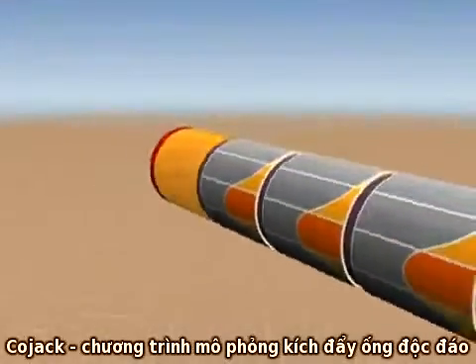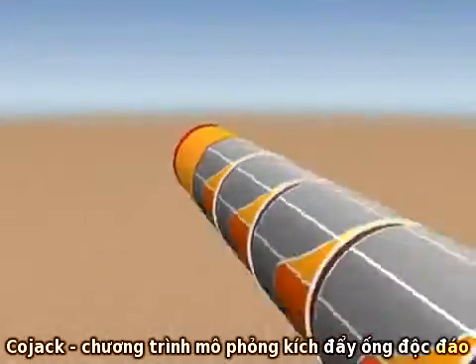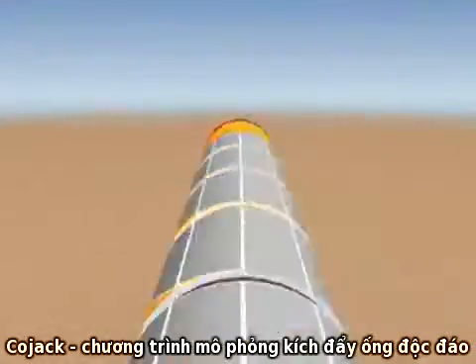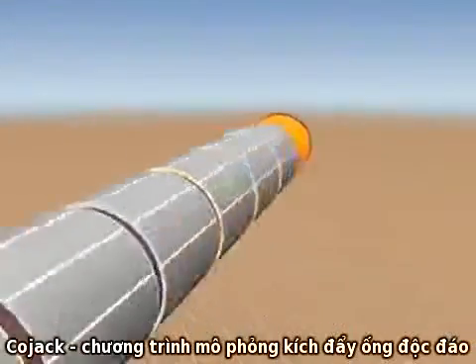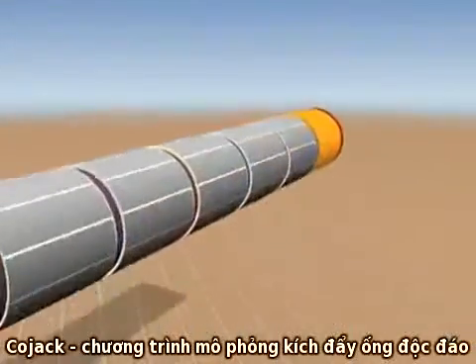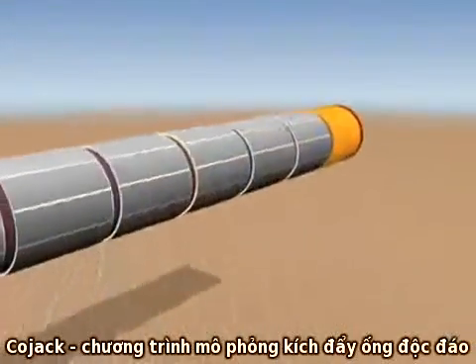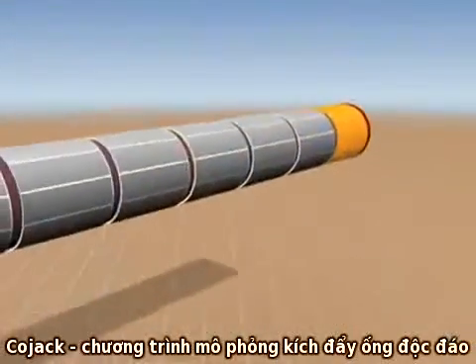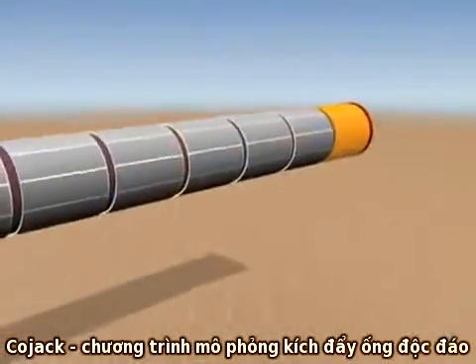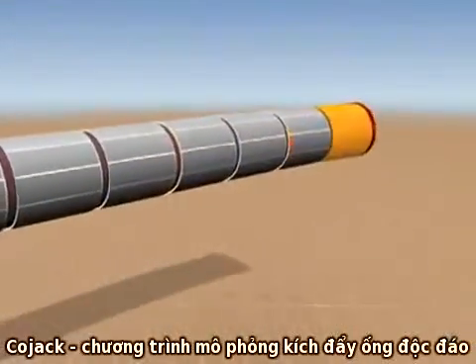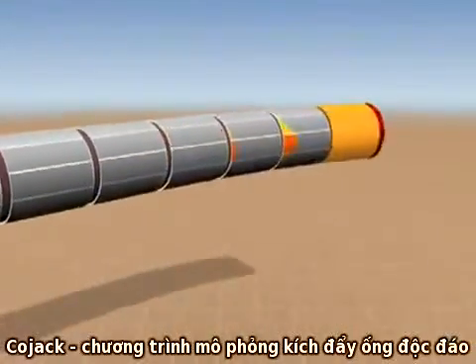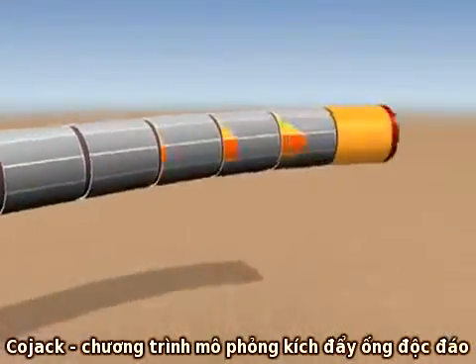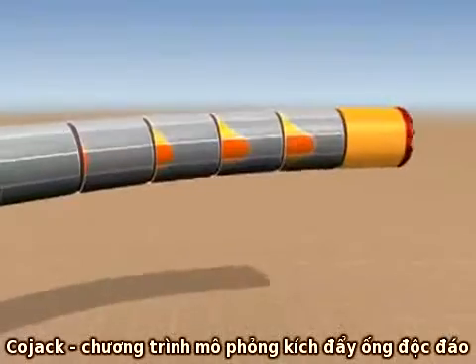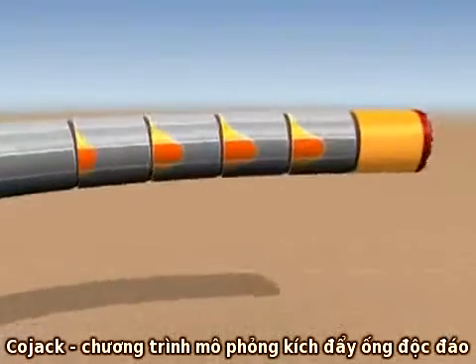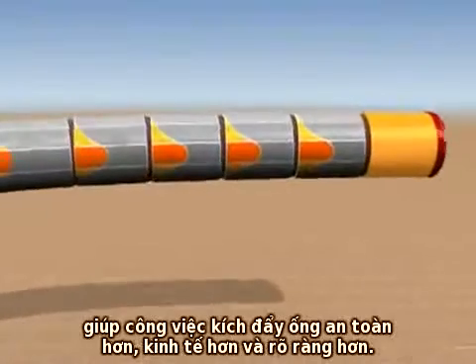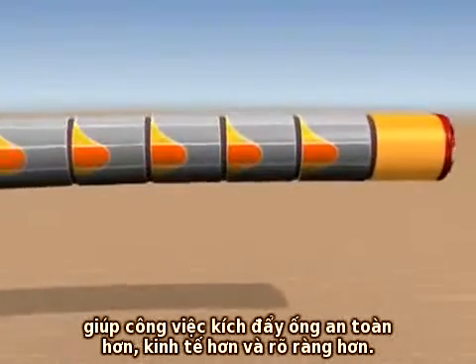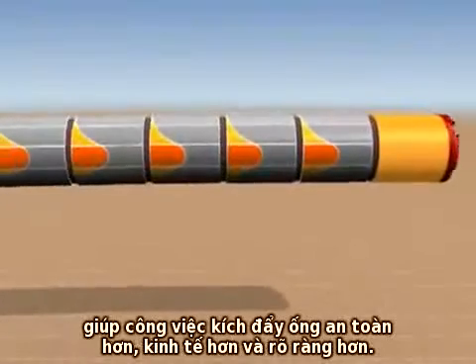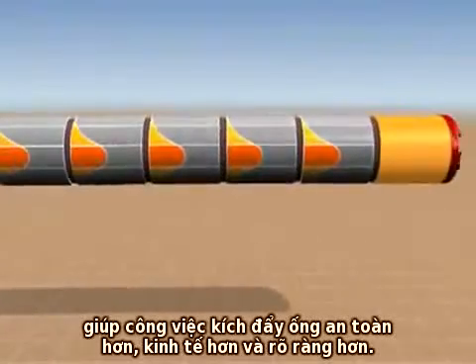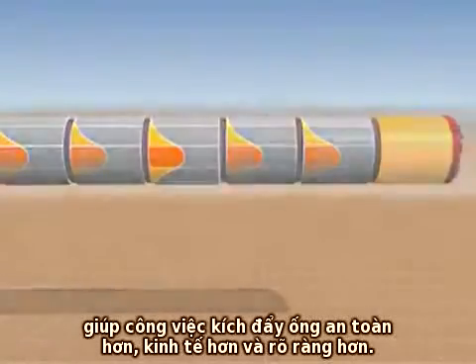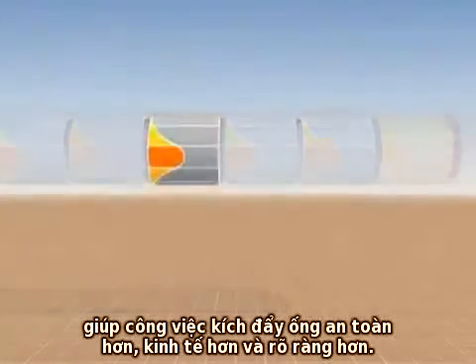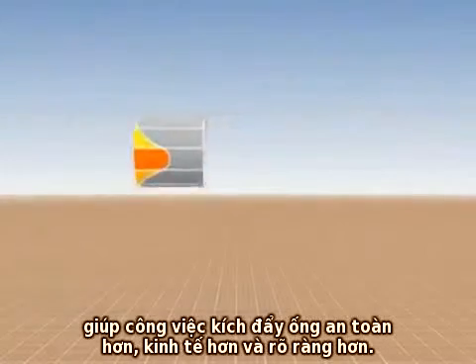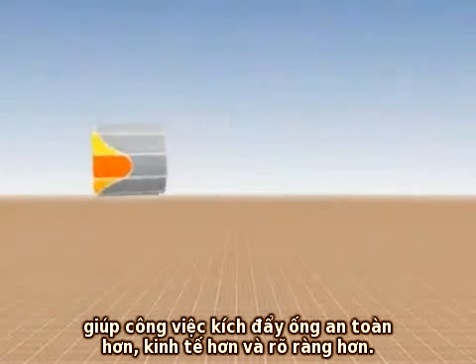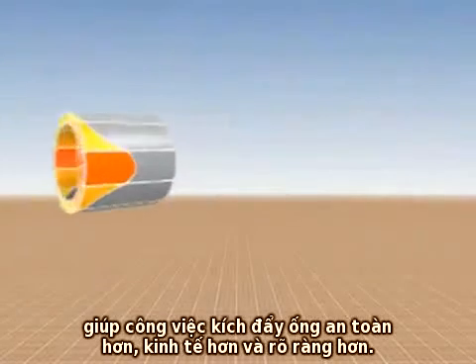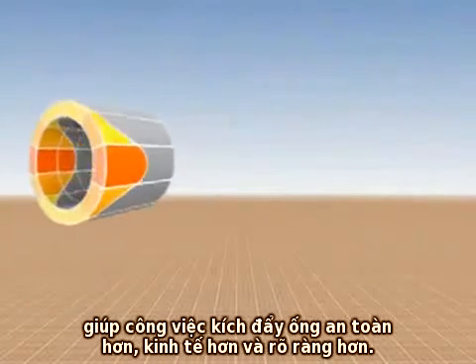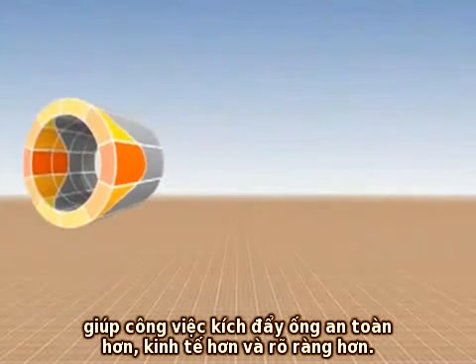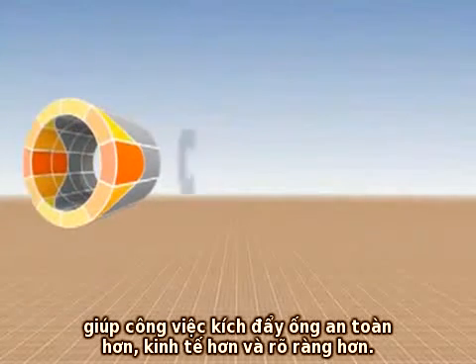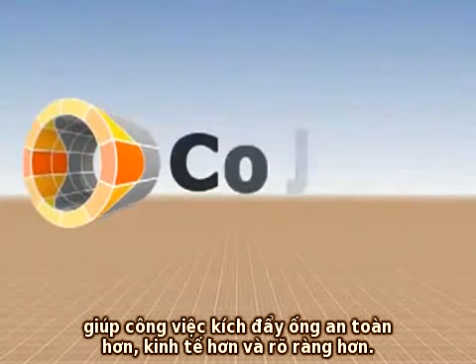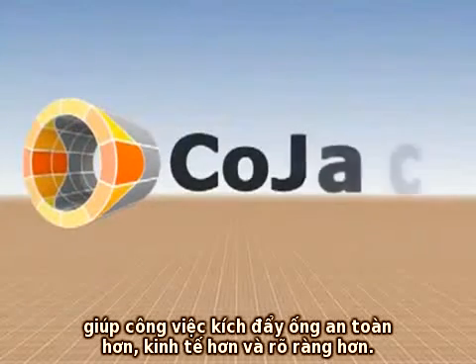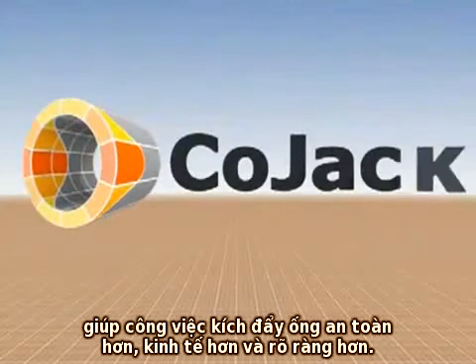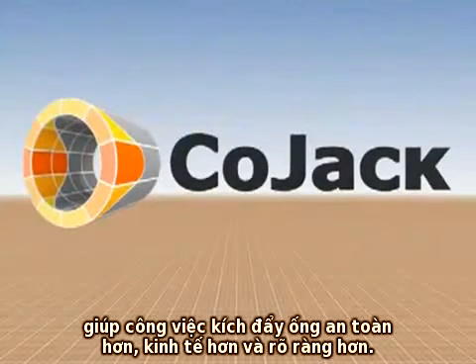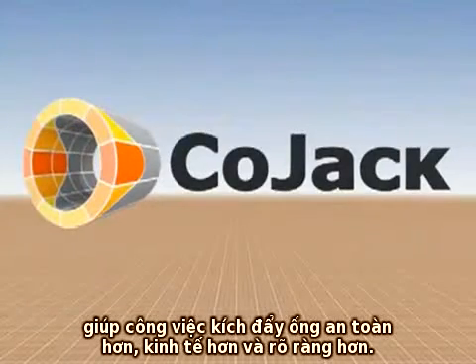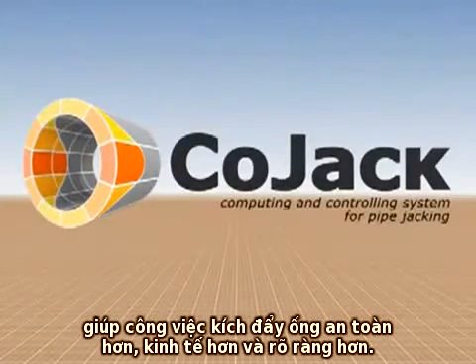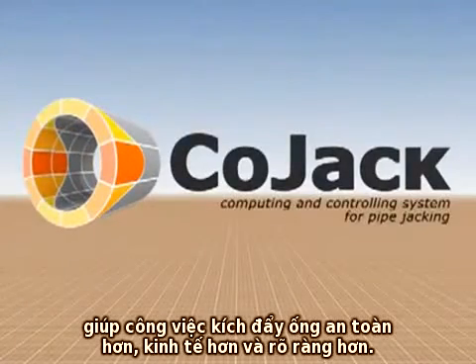Cojack — a unique simulation program for safer, more economical and more transparent jackings.